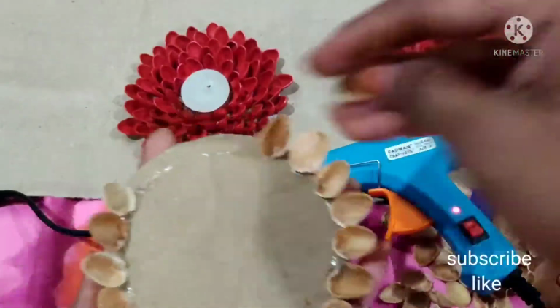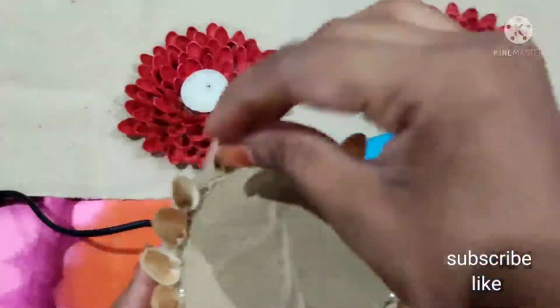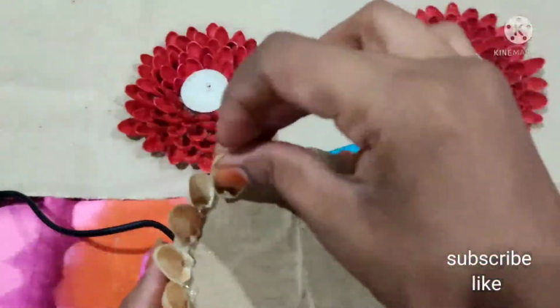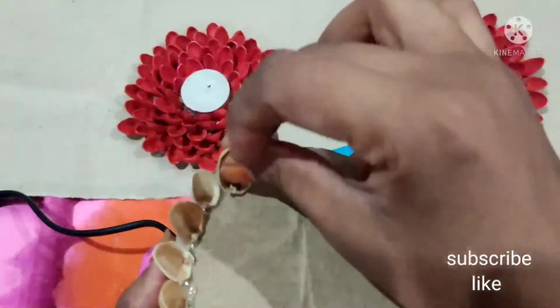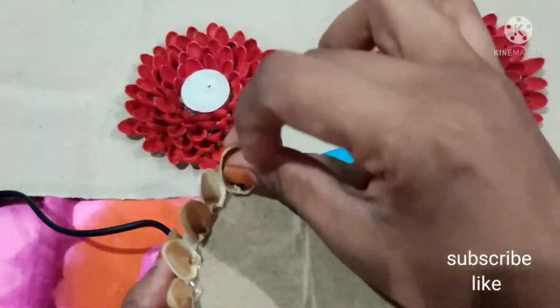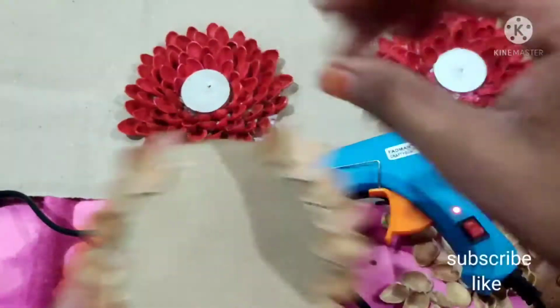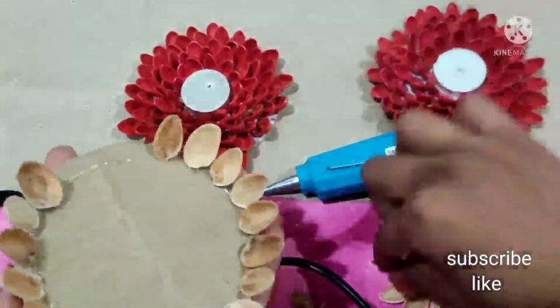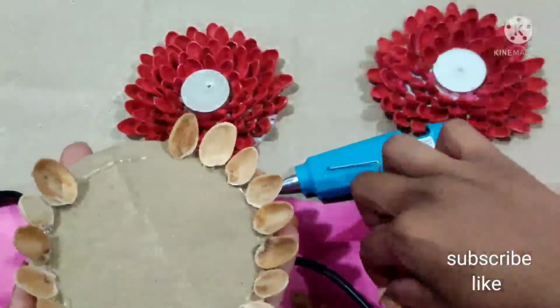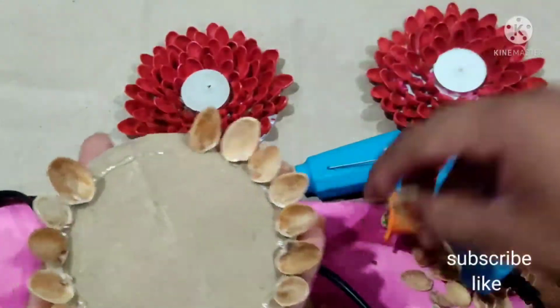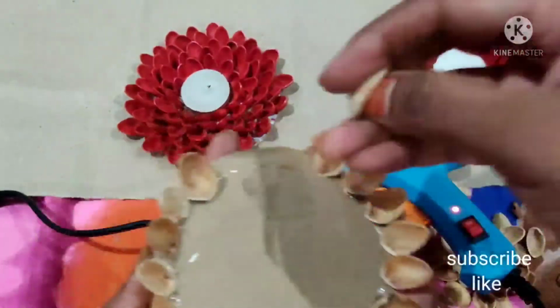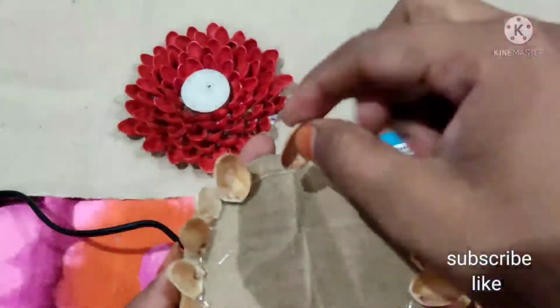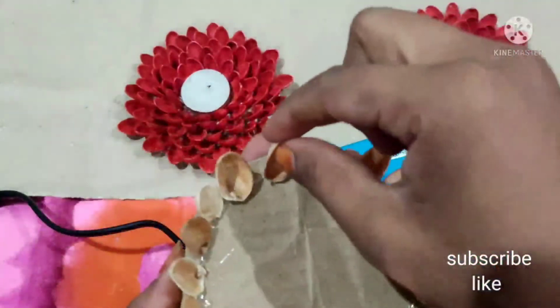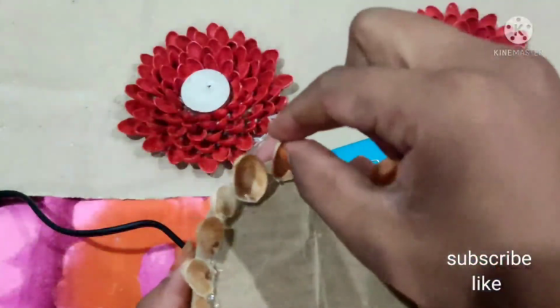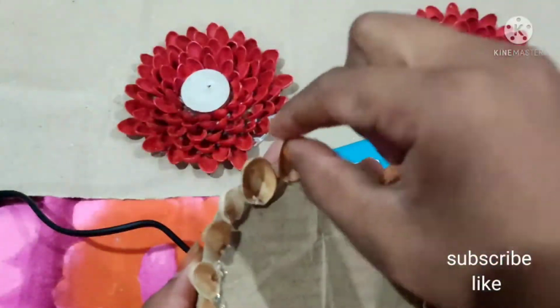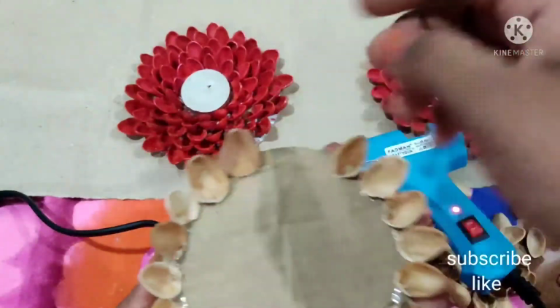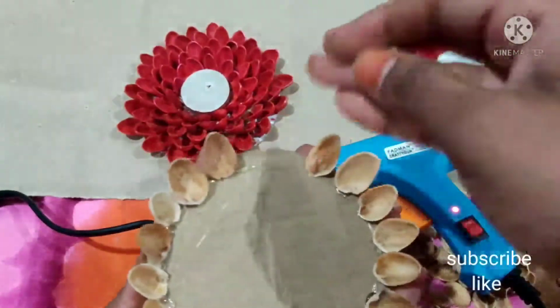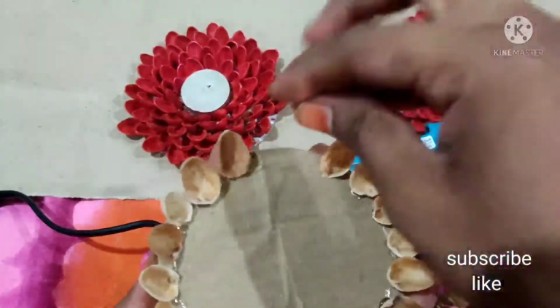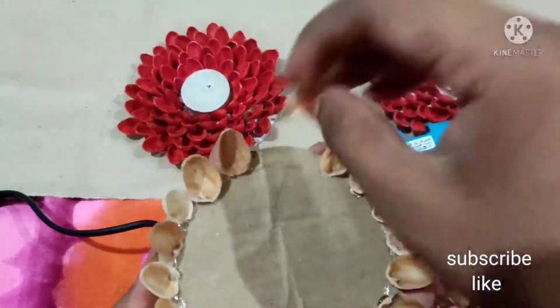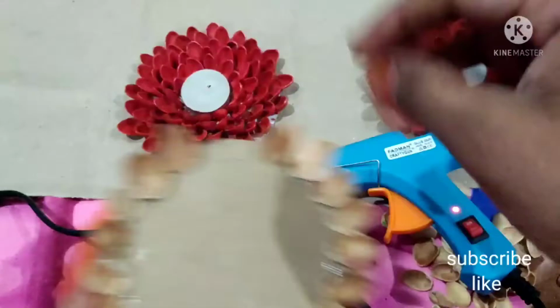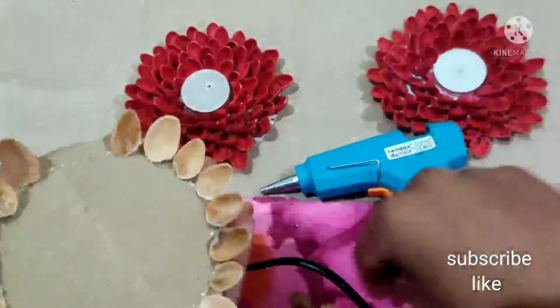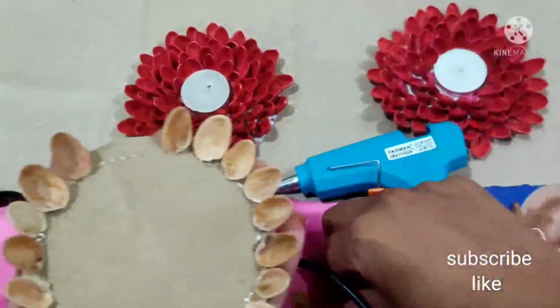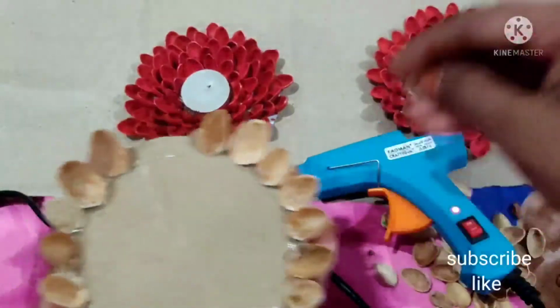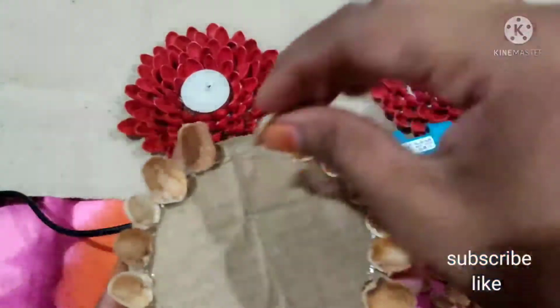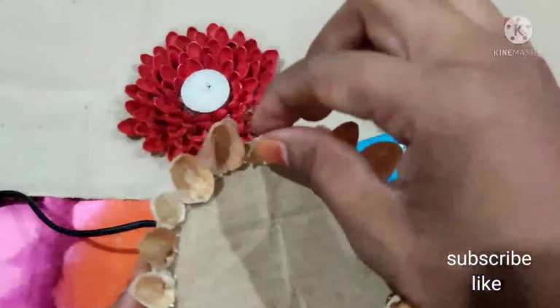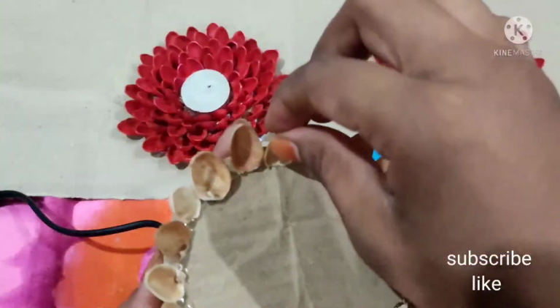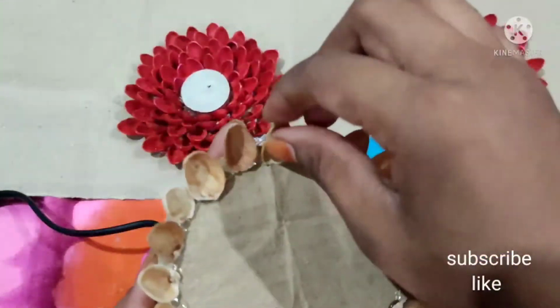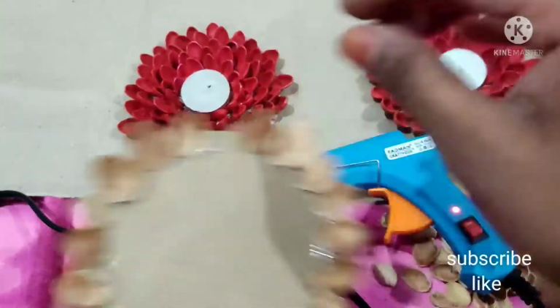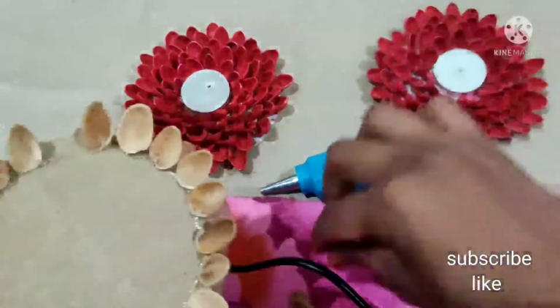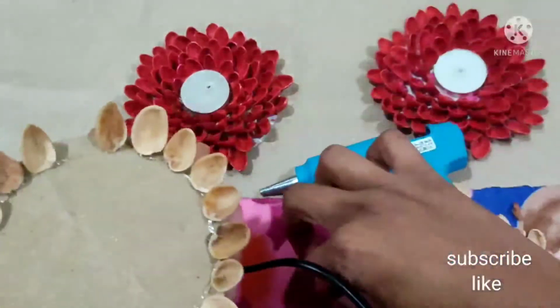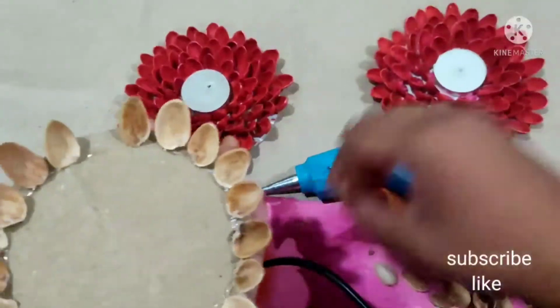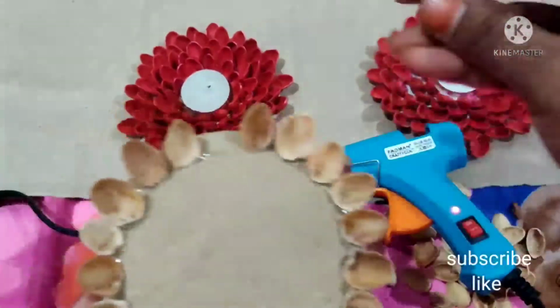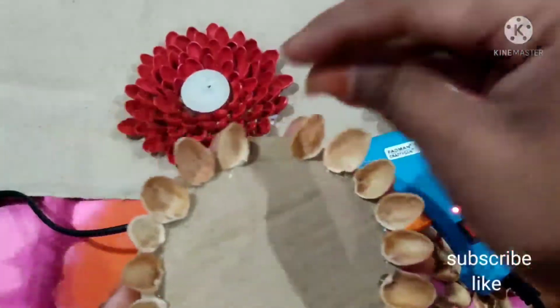This is the round circle. I will use a glue gun and put it in the first circle.